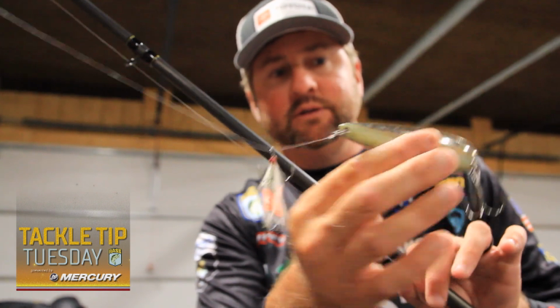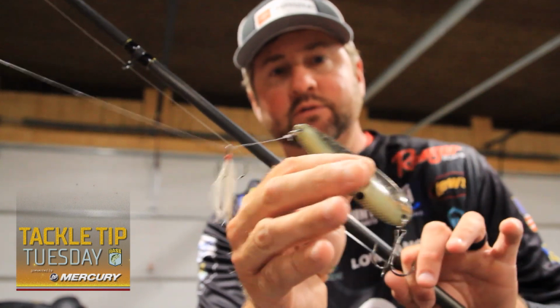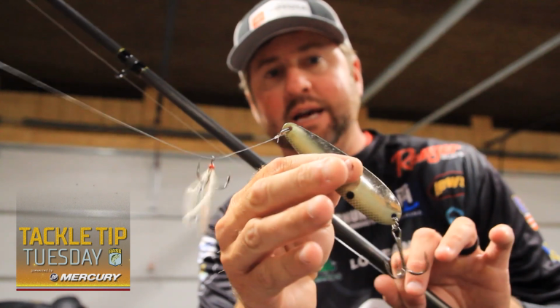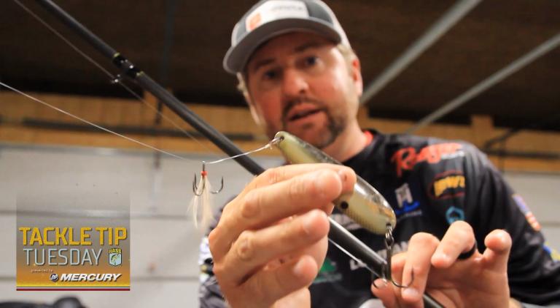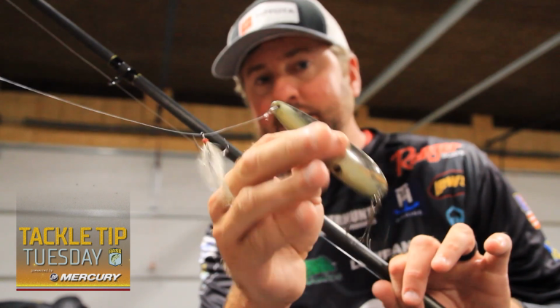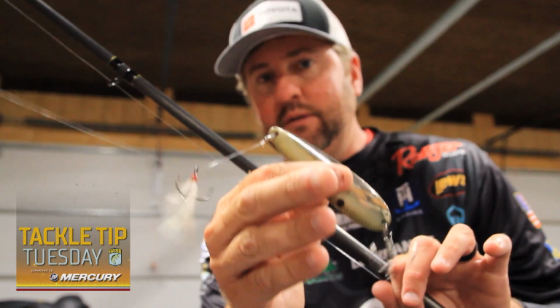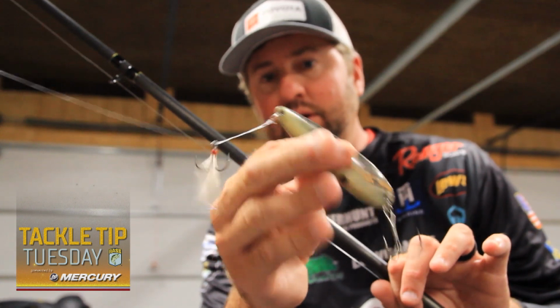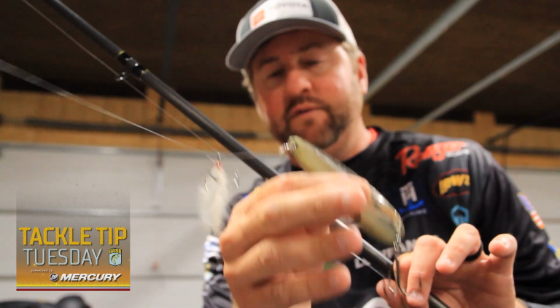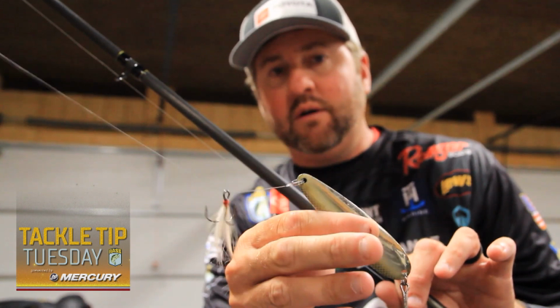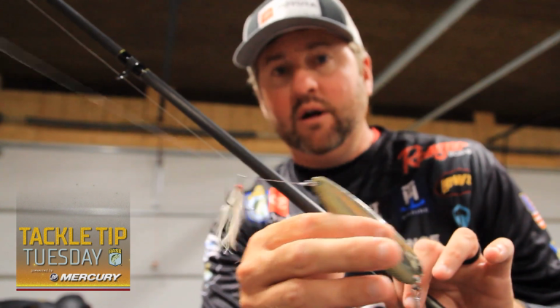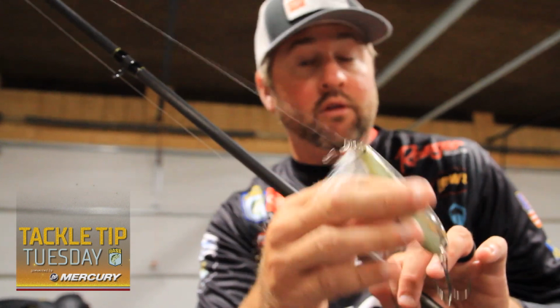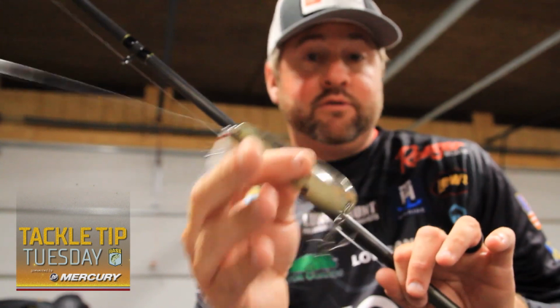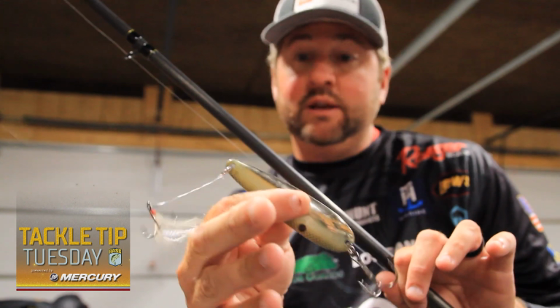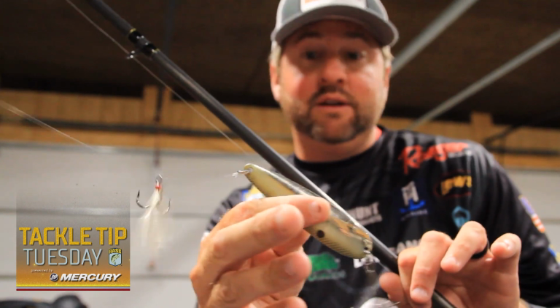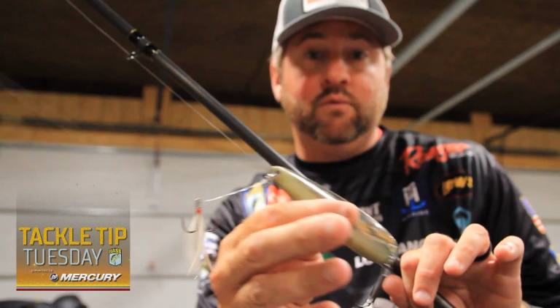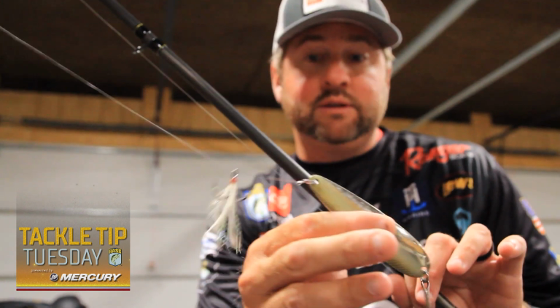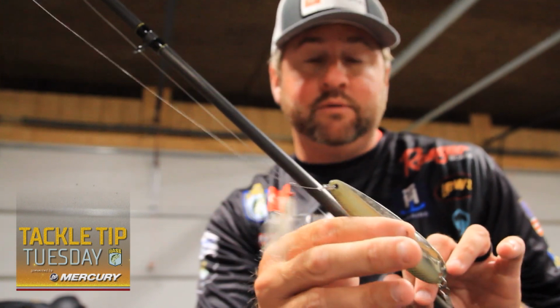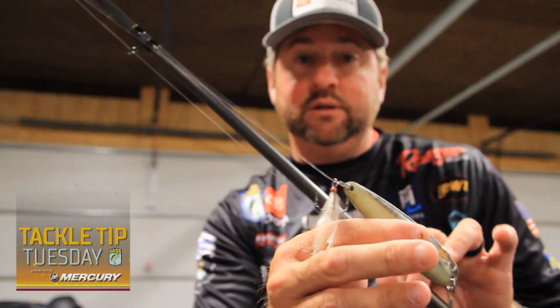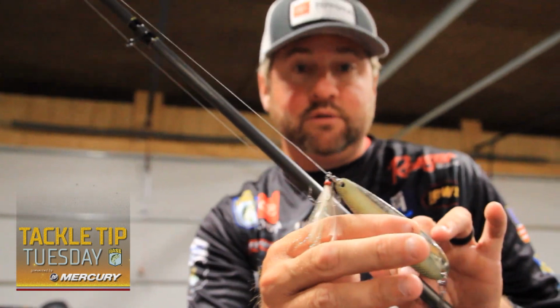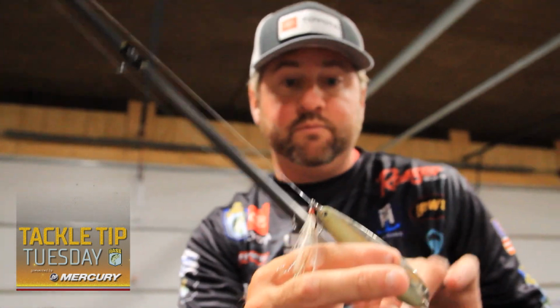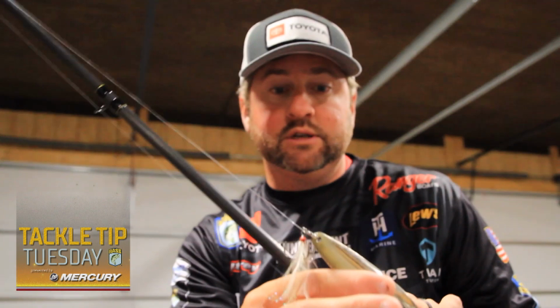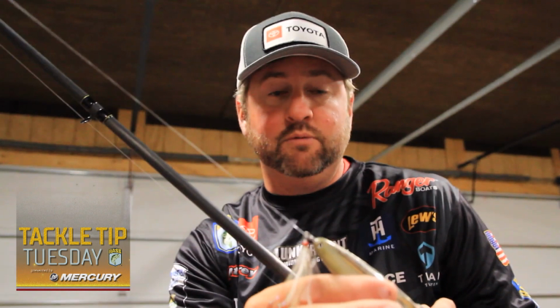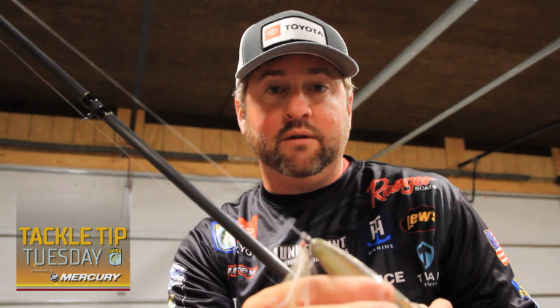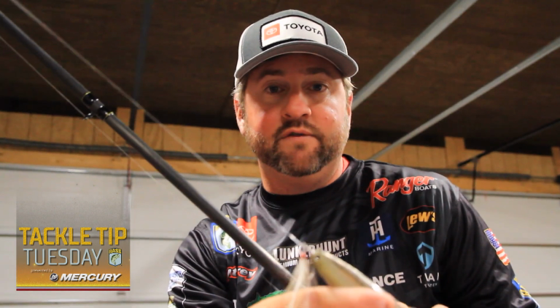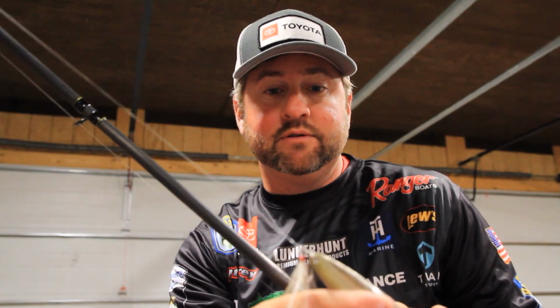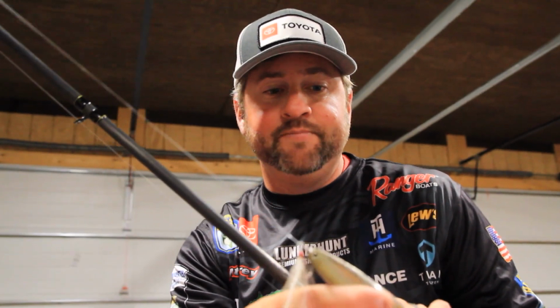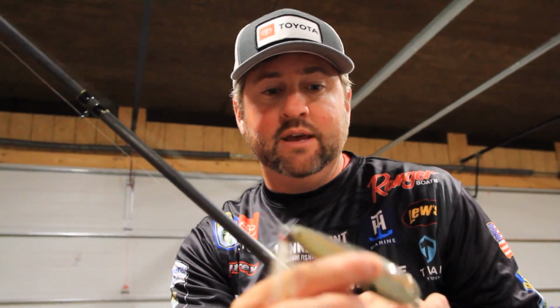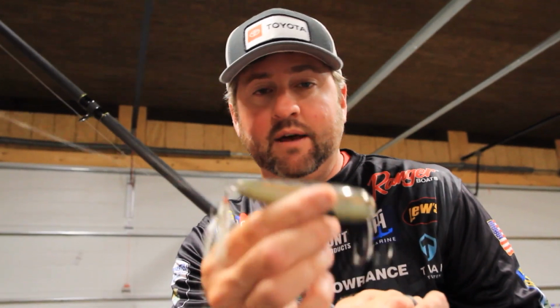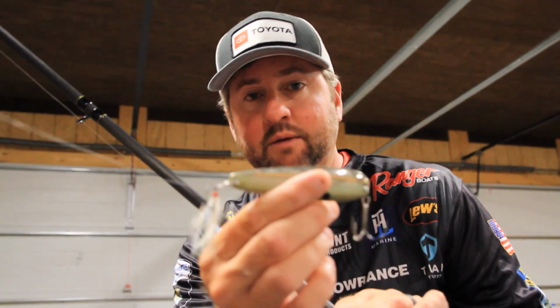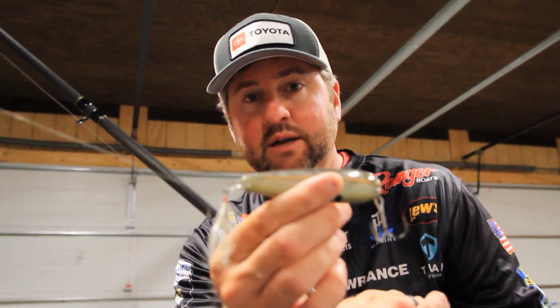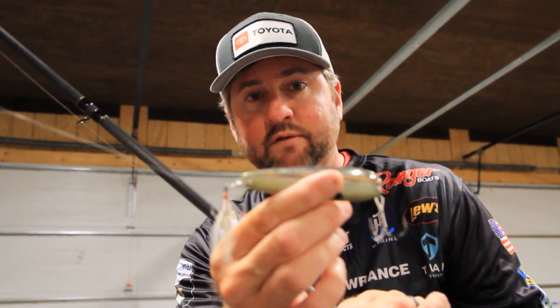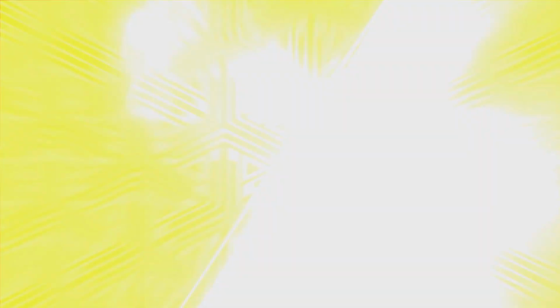Use that late summer, early fall, all the way through — even into the wintertime when there's still a strong spoon bite on your fishery — and that'll help you catch more fish.